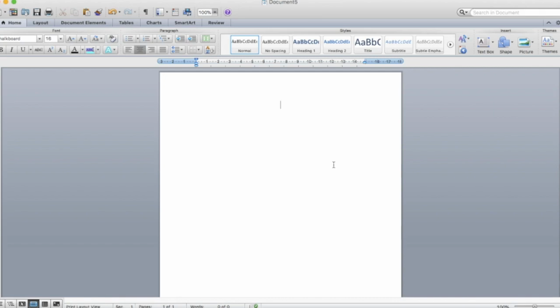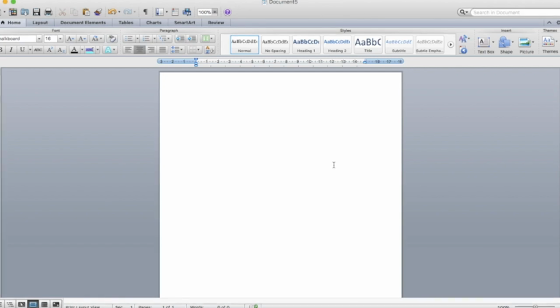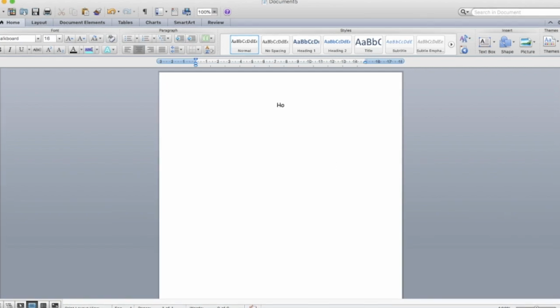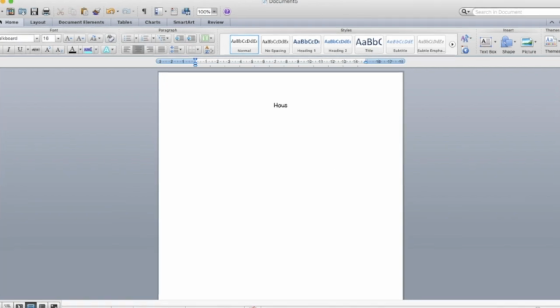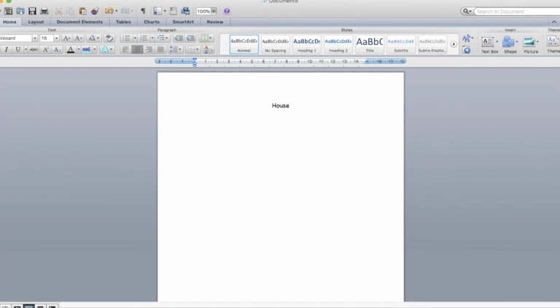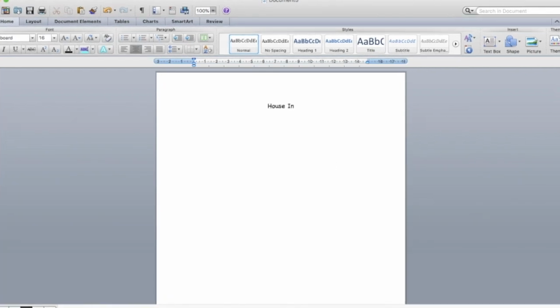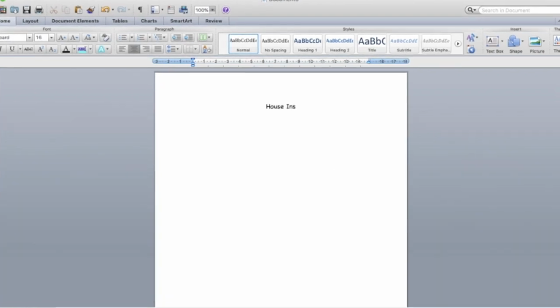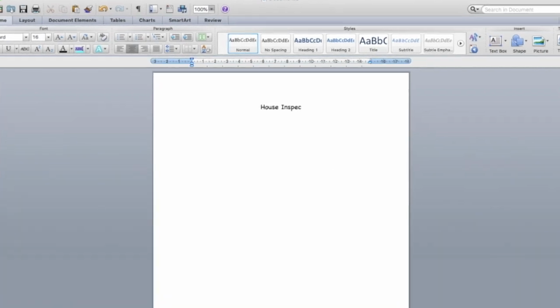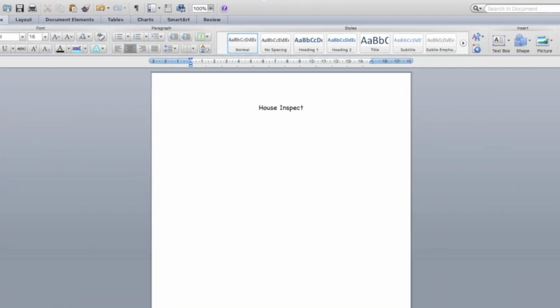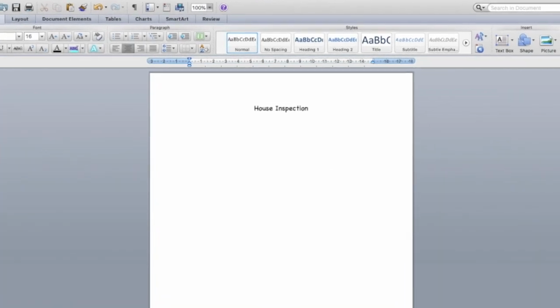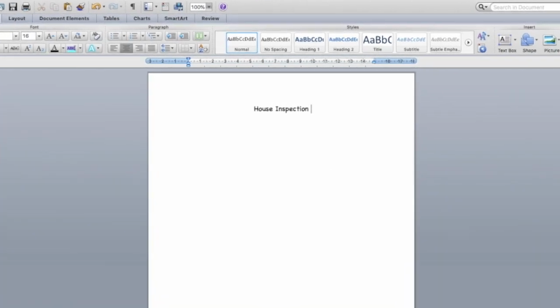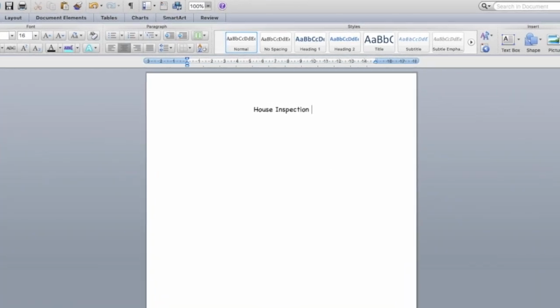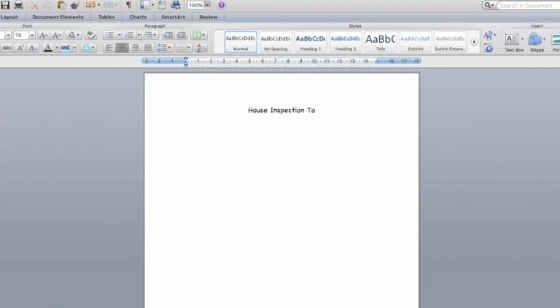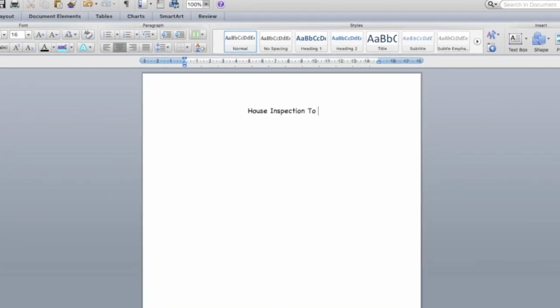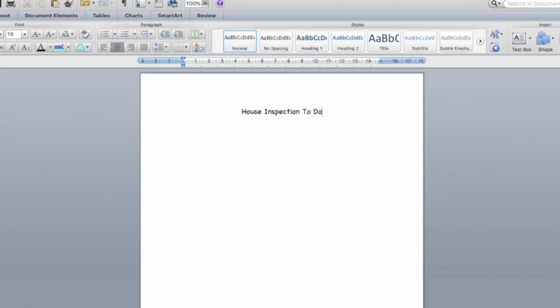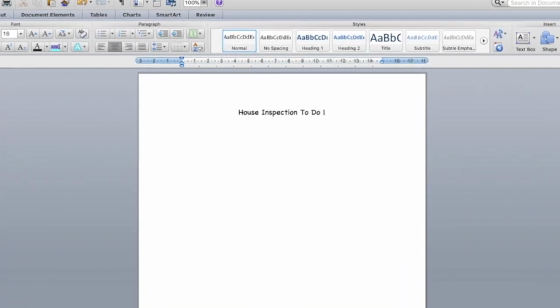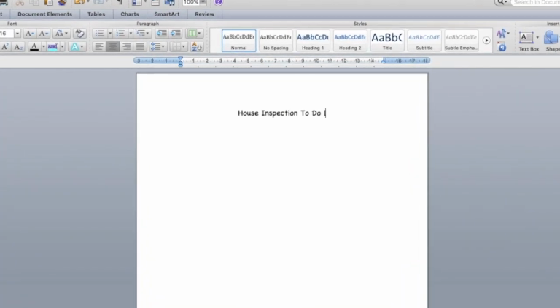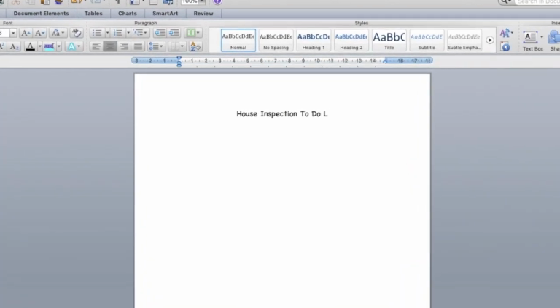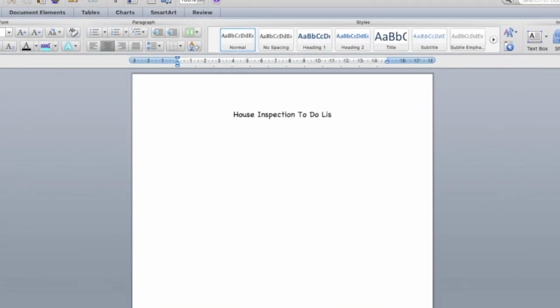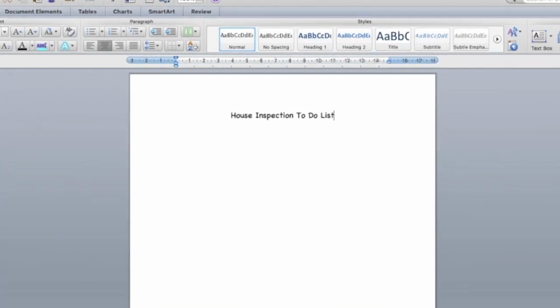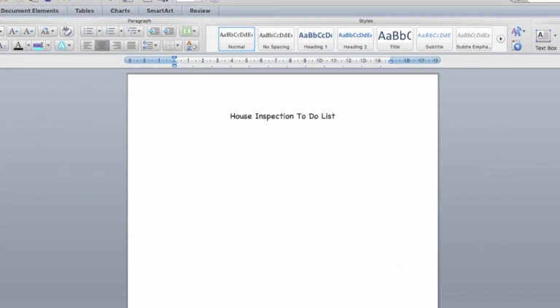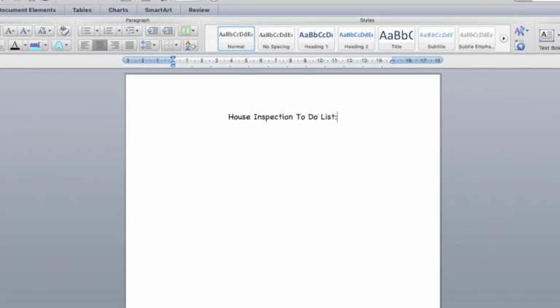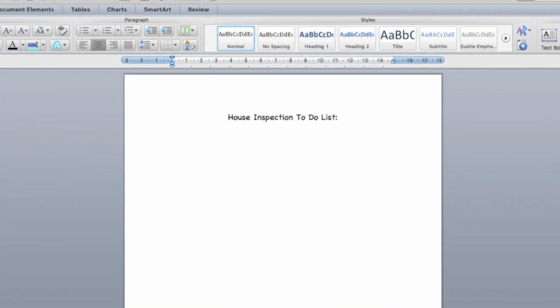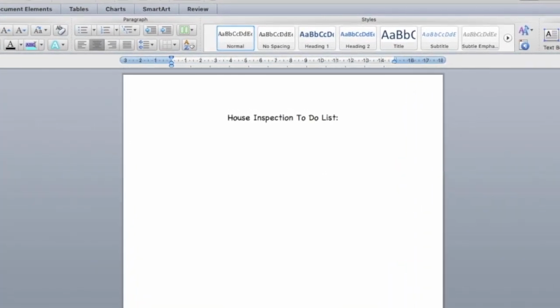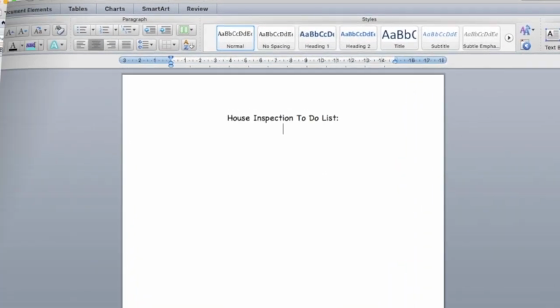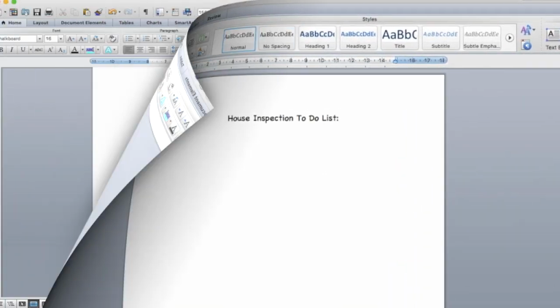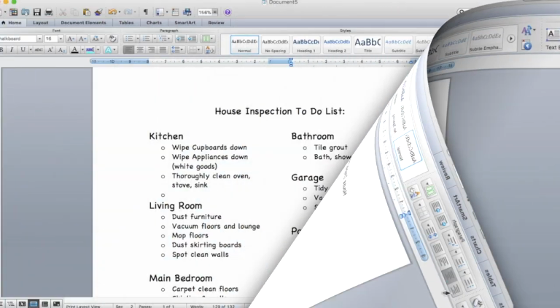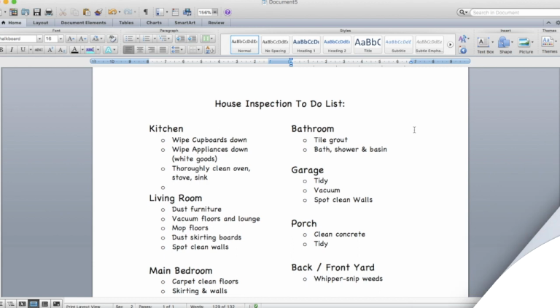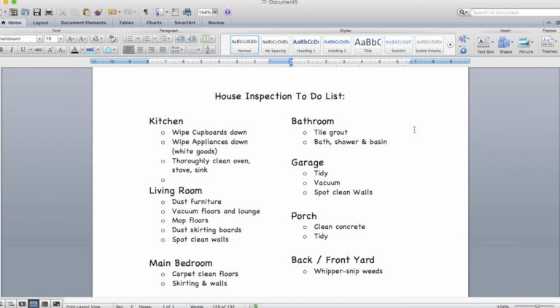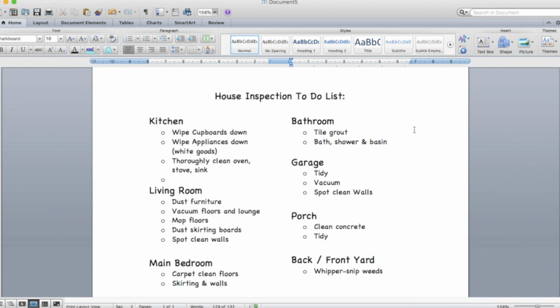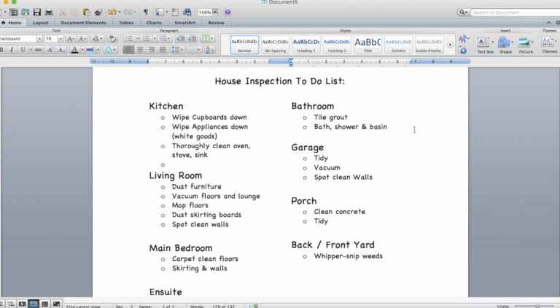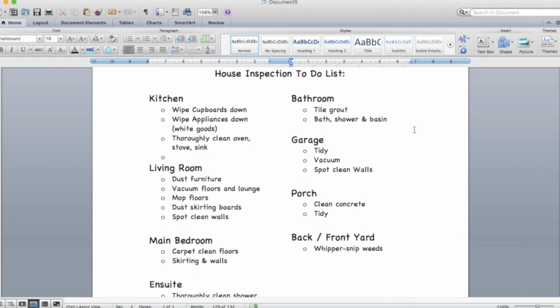Hey guys, welcome back to my channel. In today's video we are doing a how-to clean your house for a house inspection.